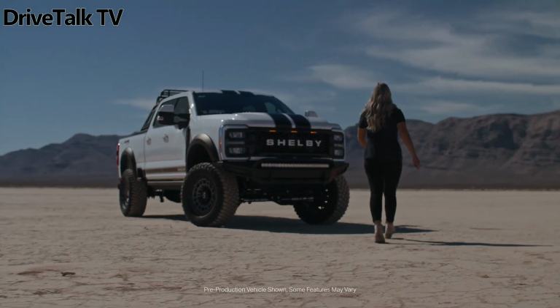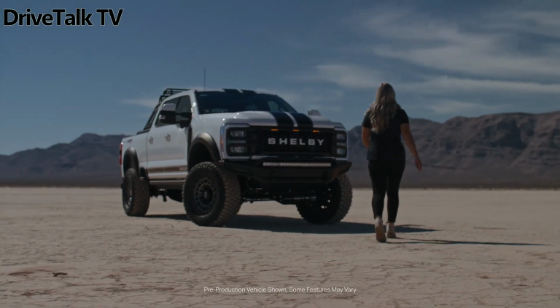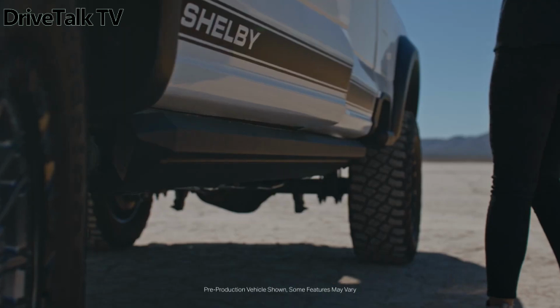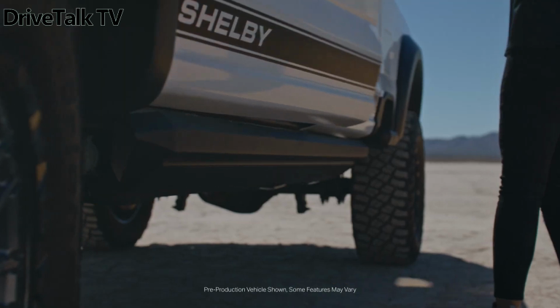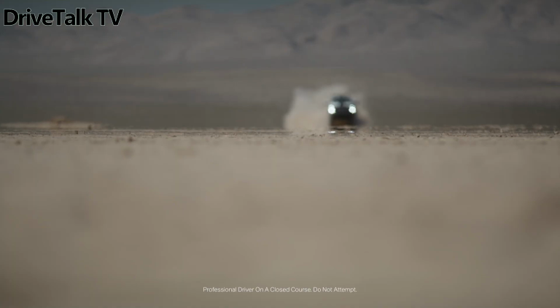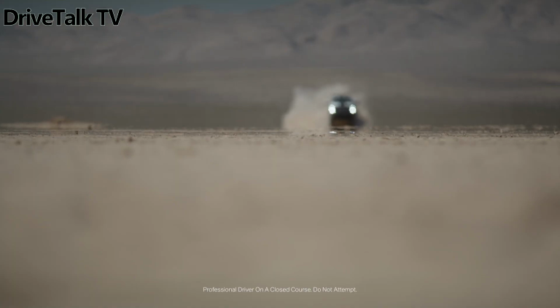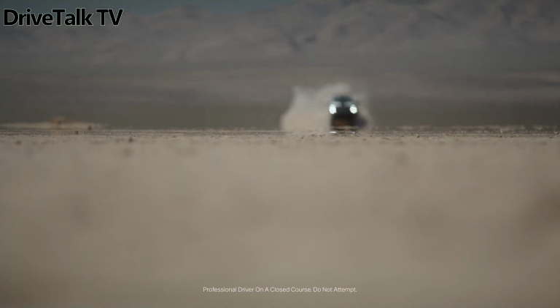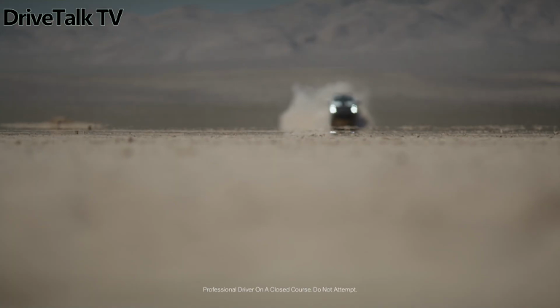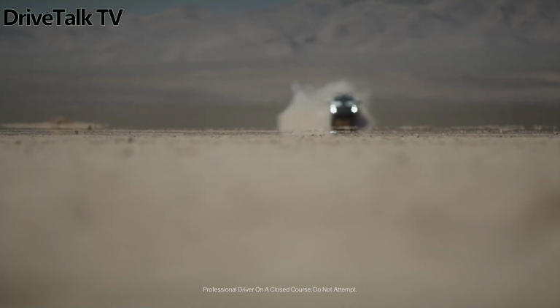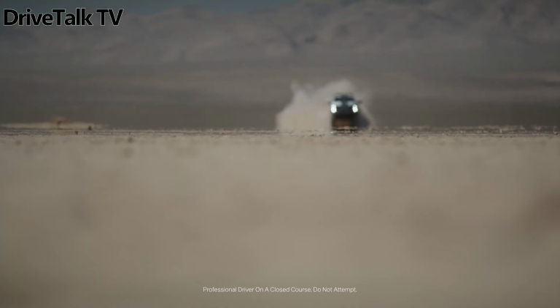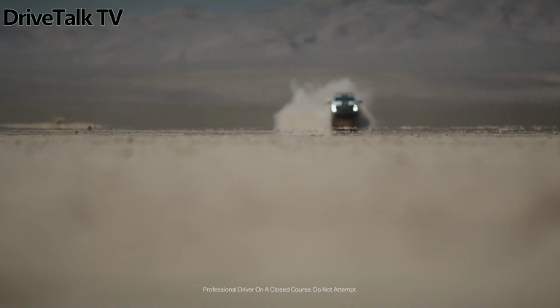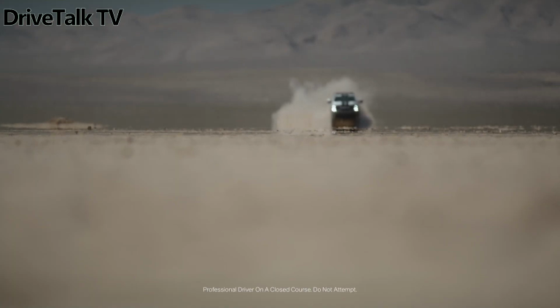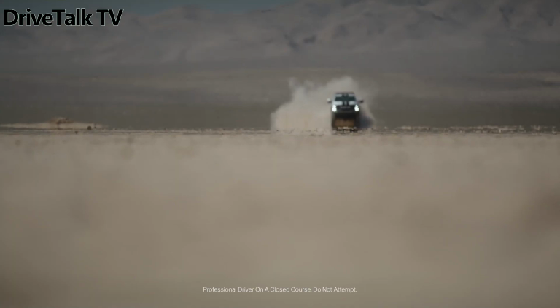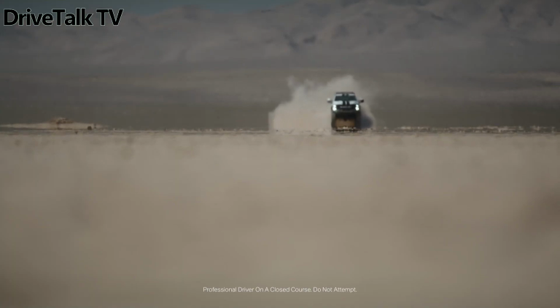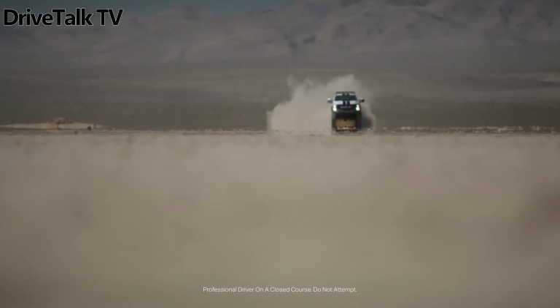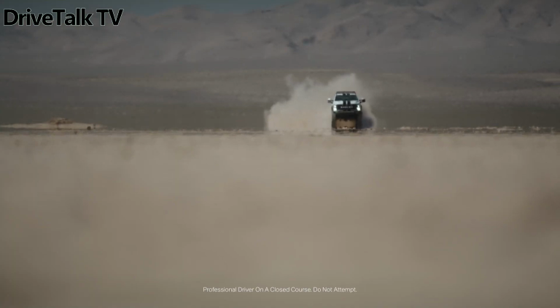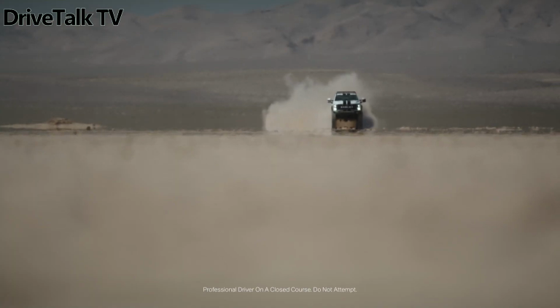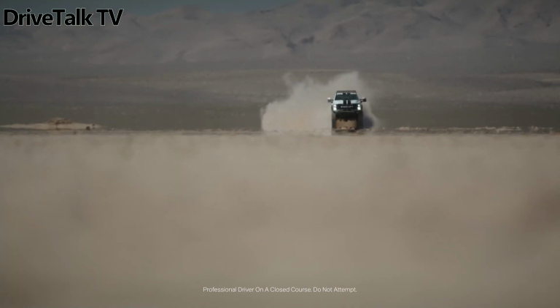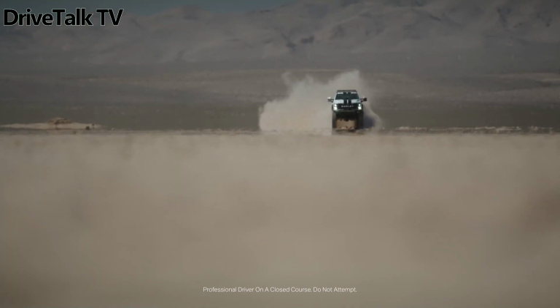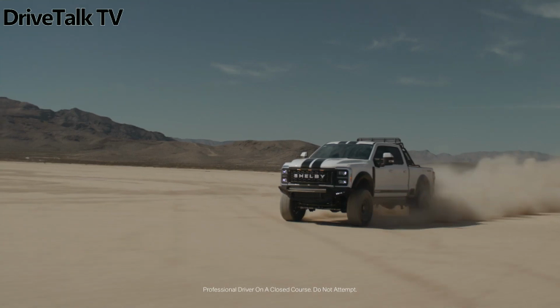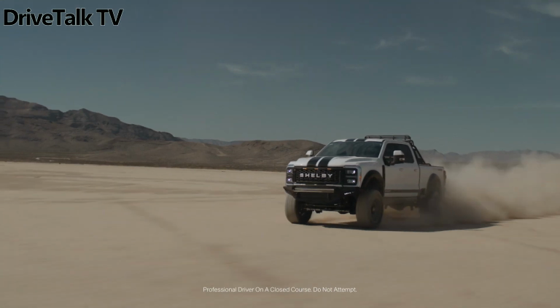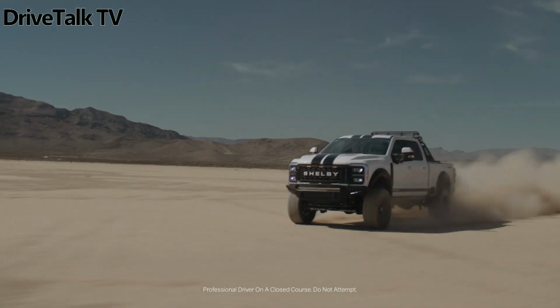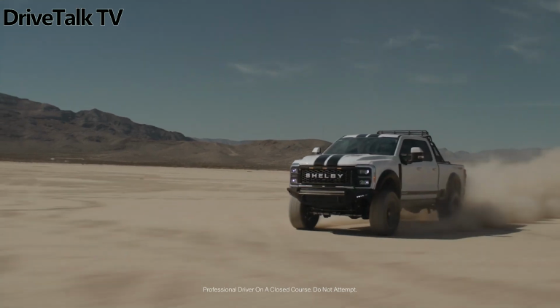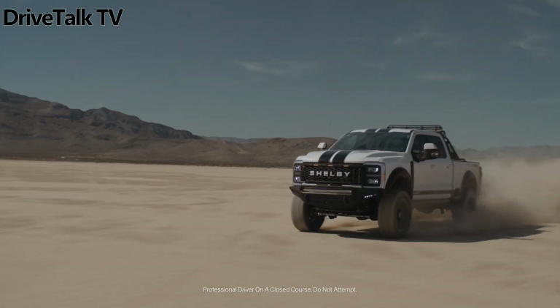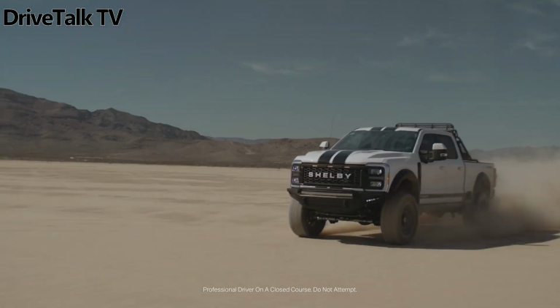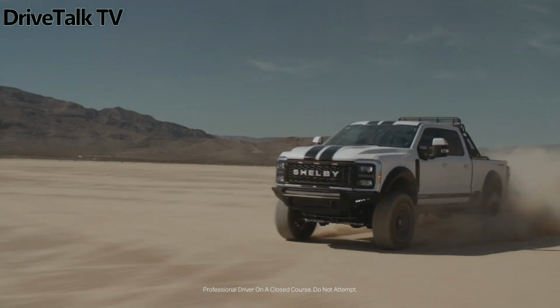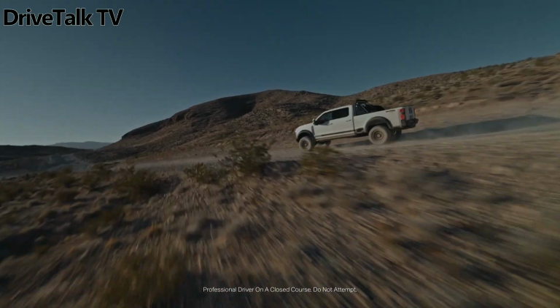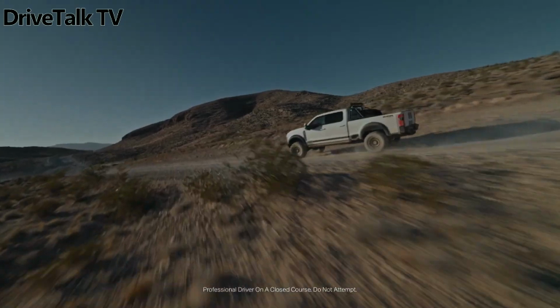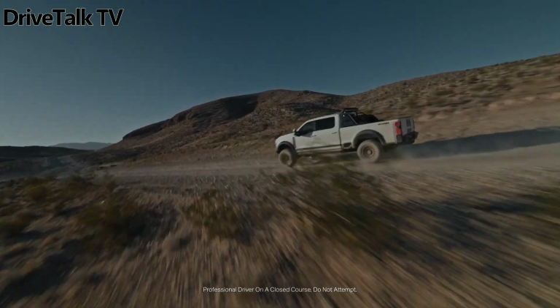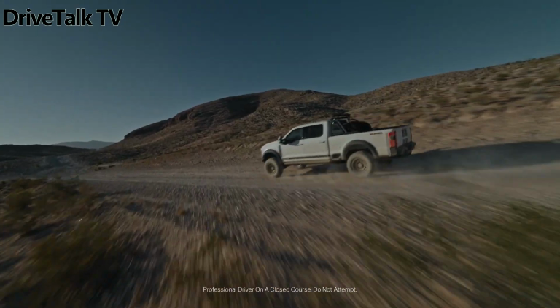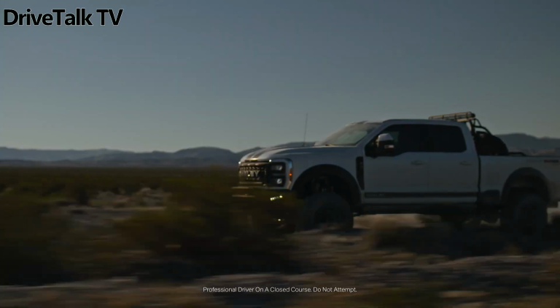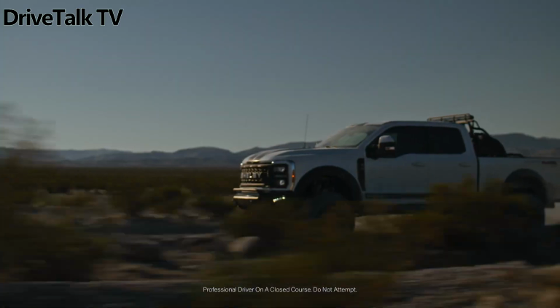Not to be overlooked are the sporty stripes, a durable bed liner, and a chase rack with dual spare tires.